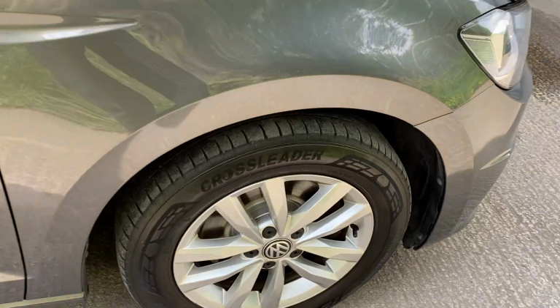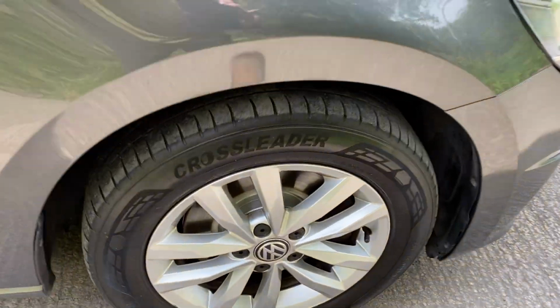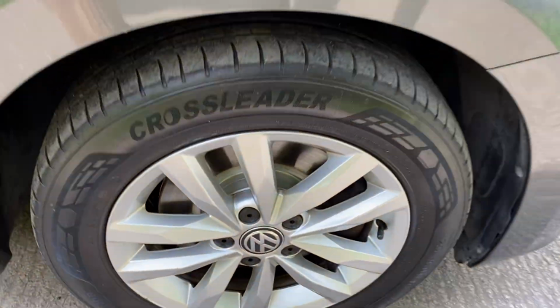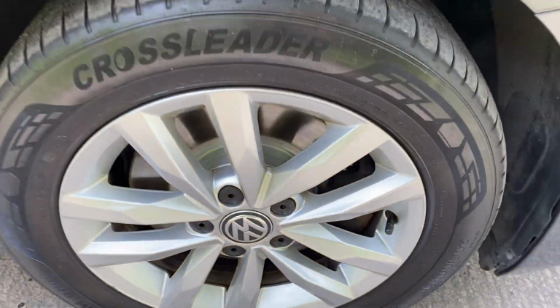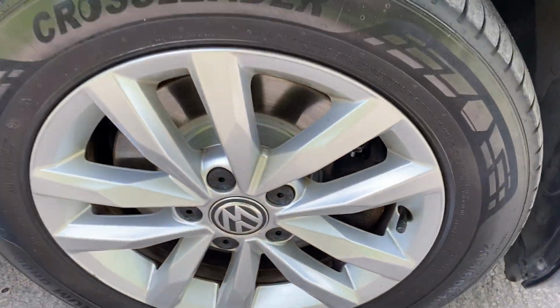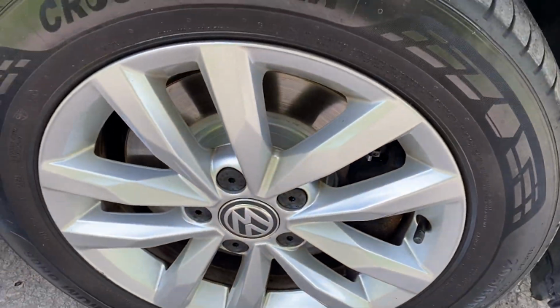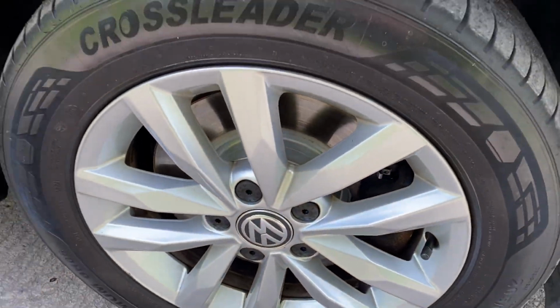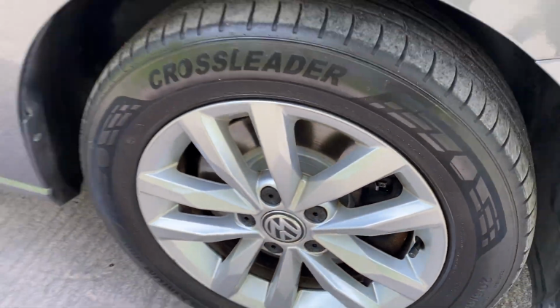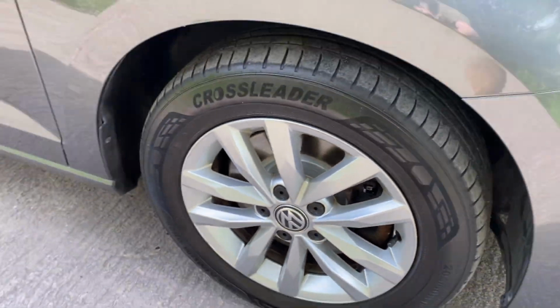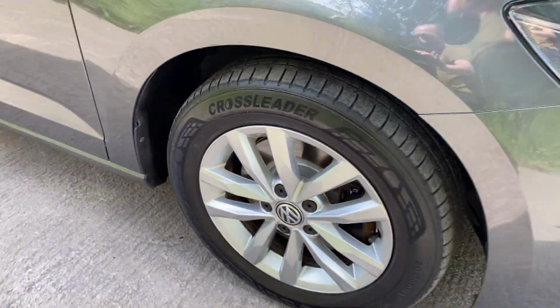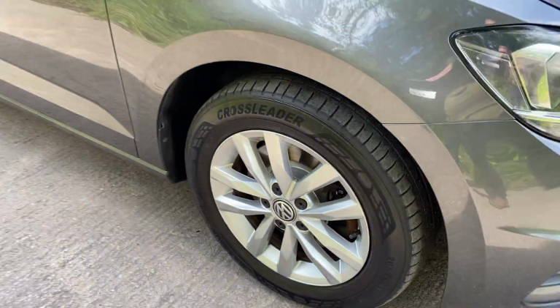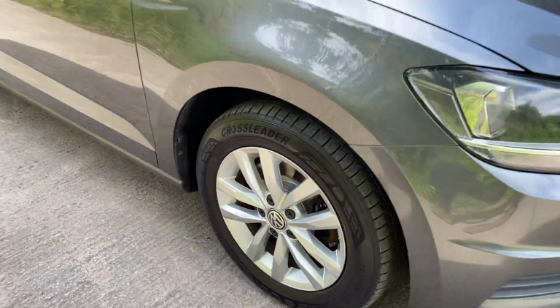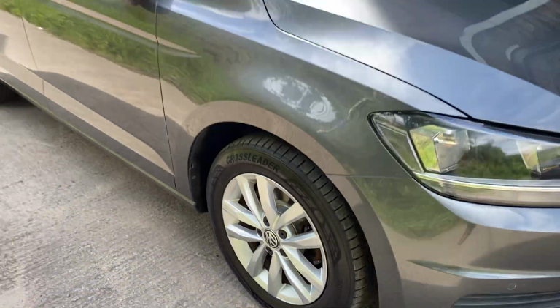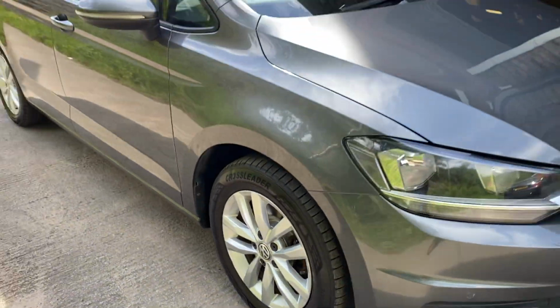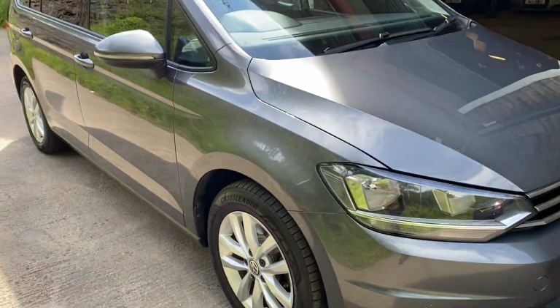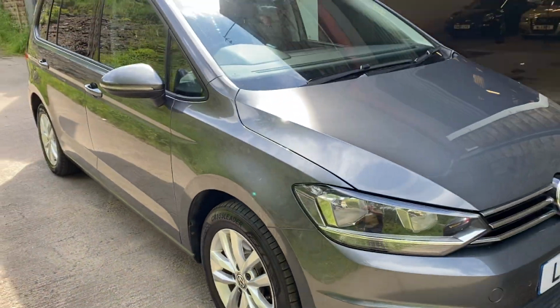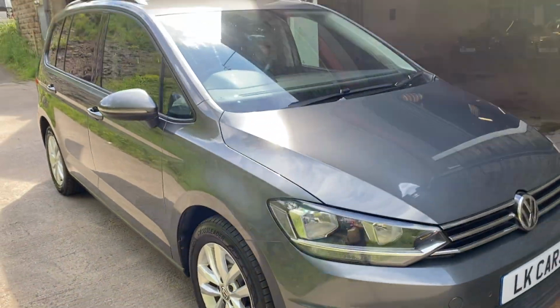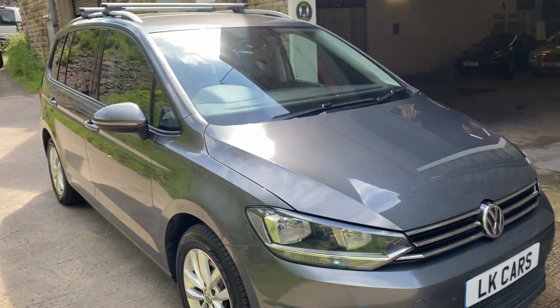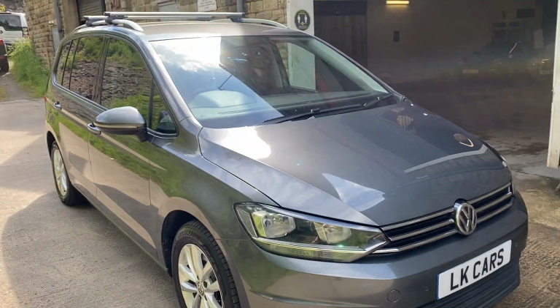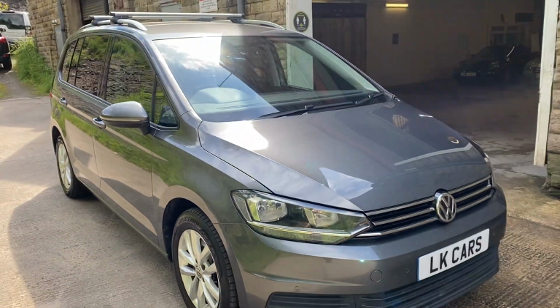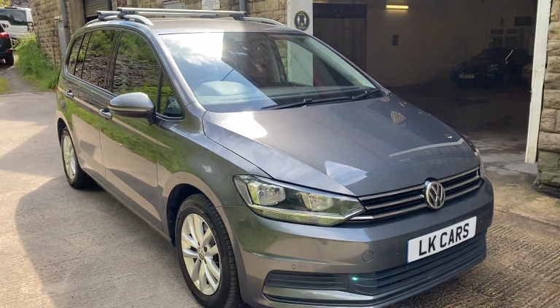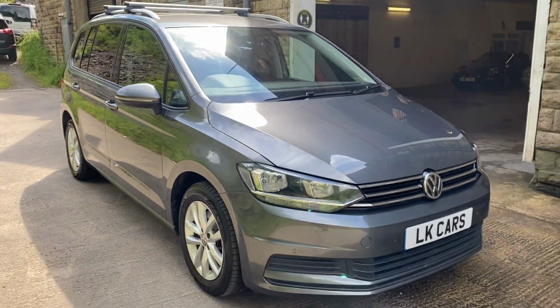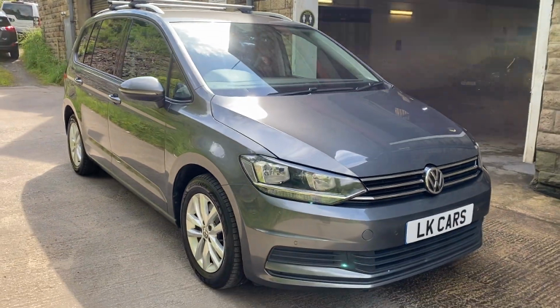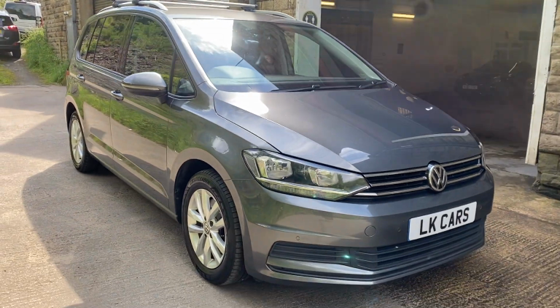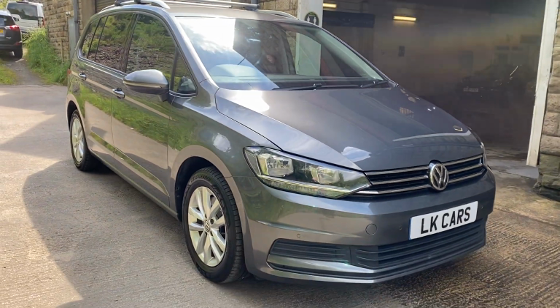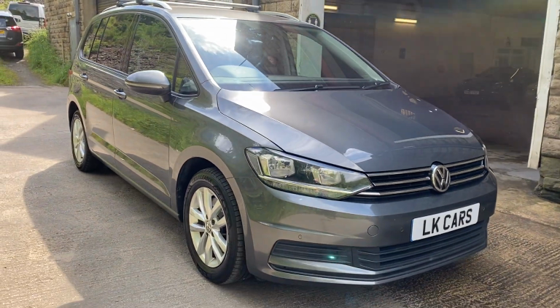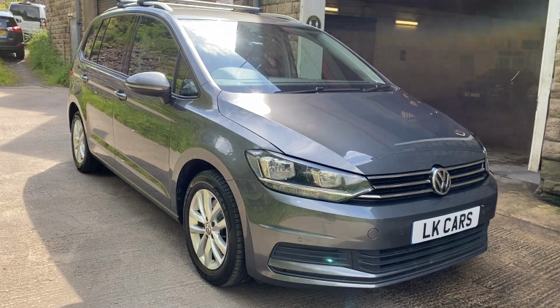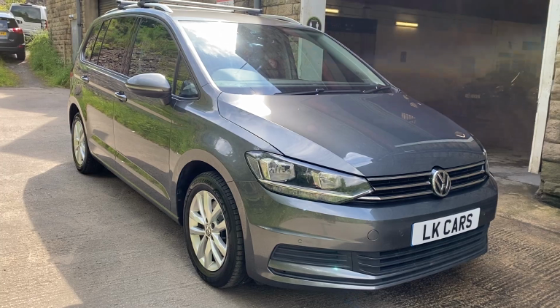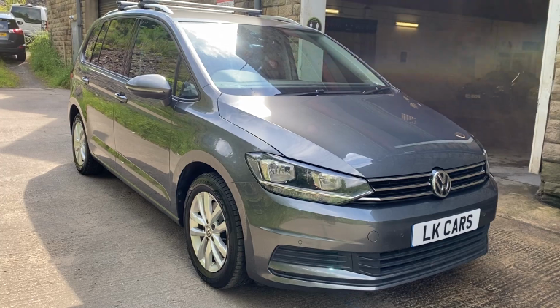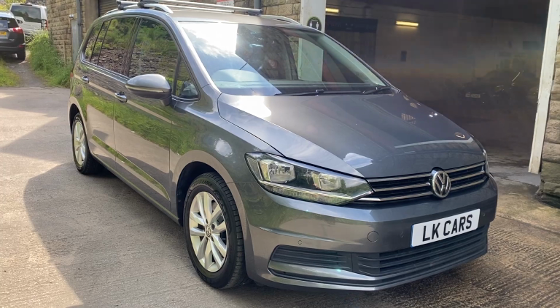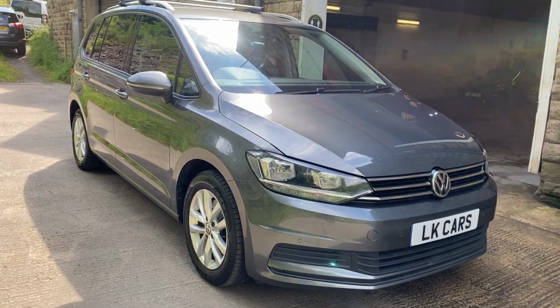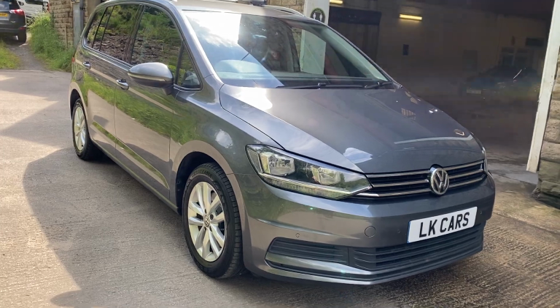Just had new discs and front pads on there as you can see. There's the exterior of the vehicle.